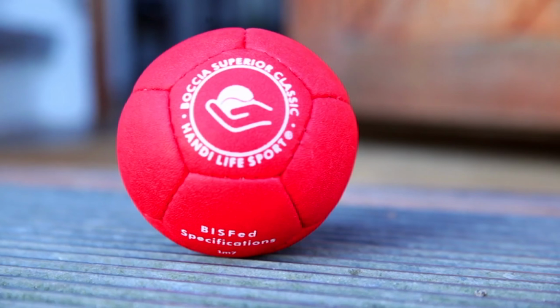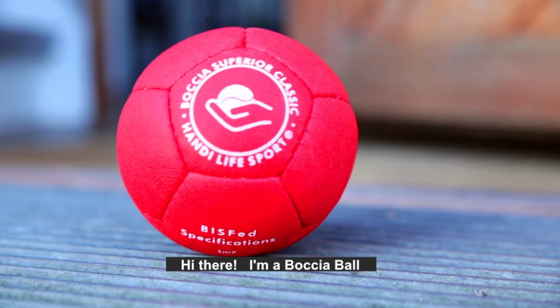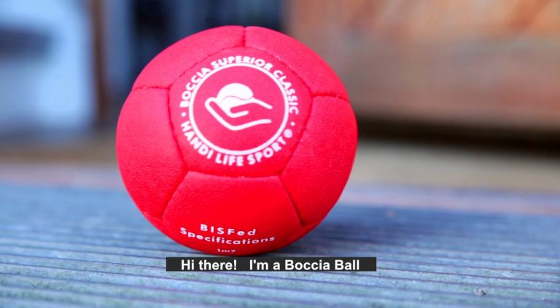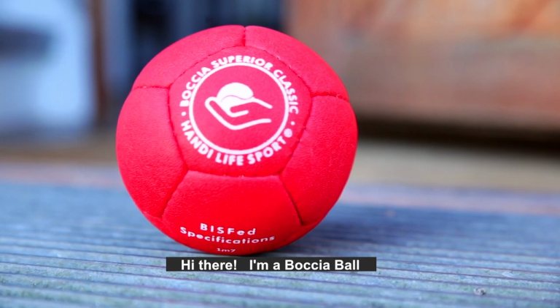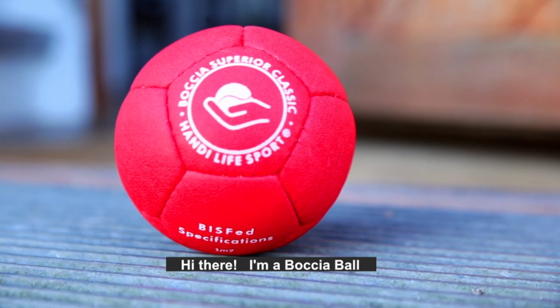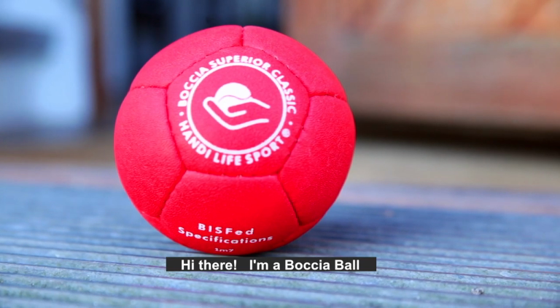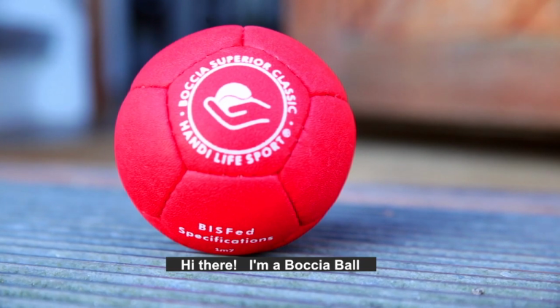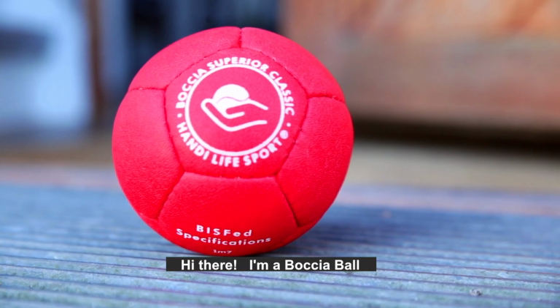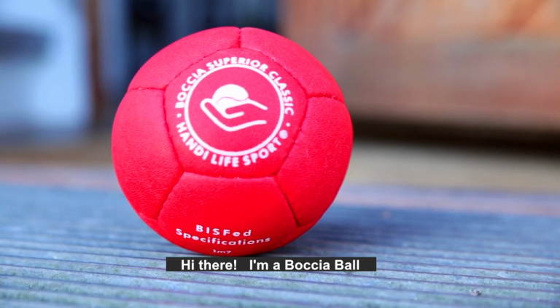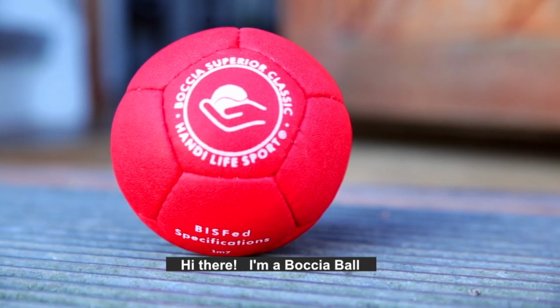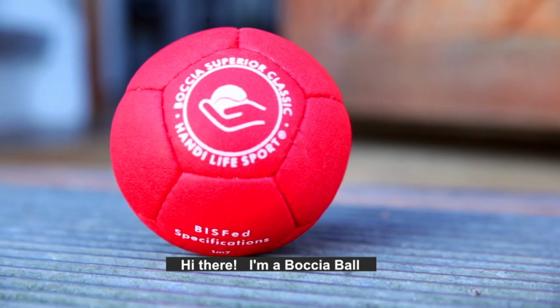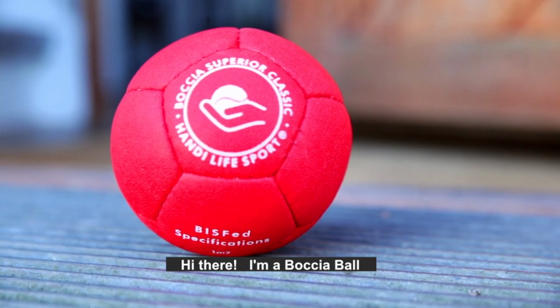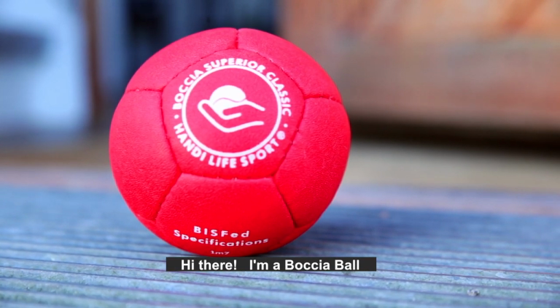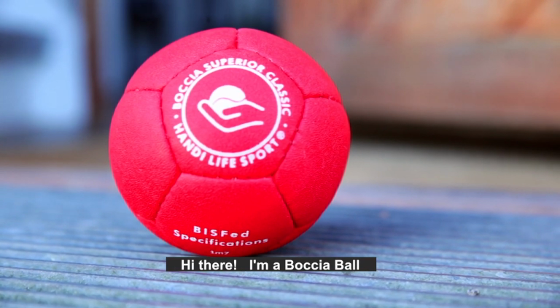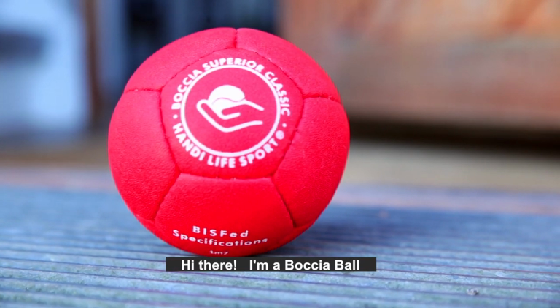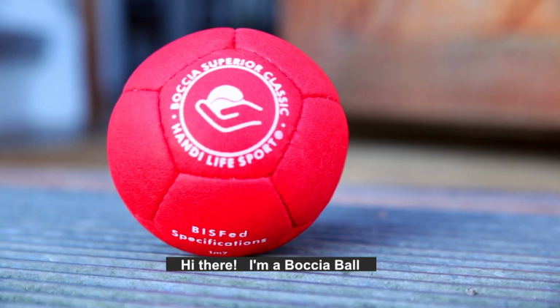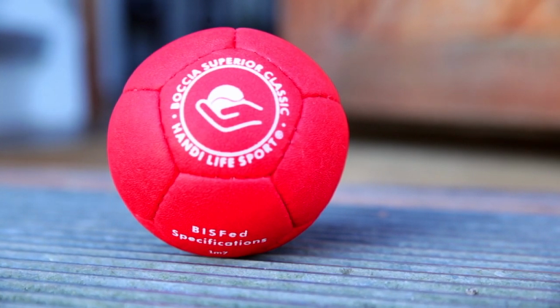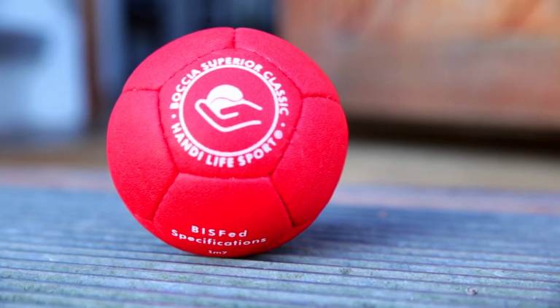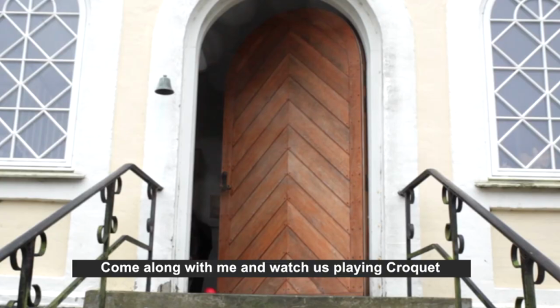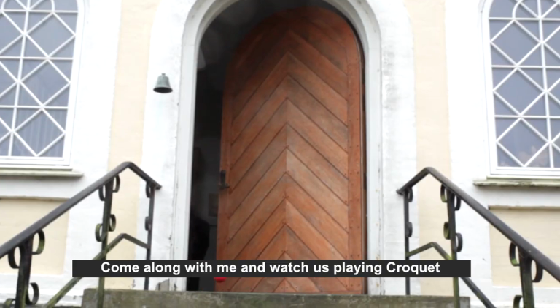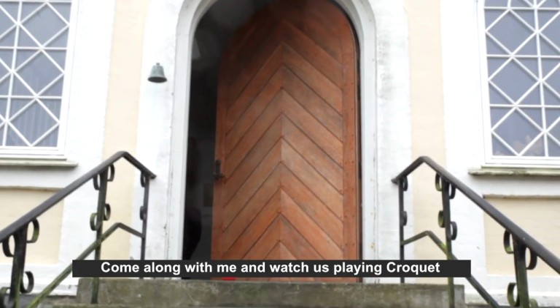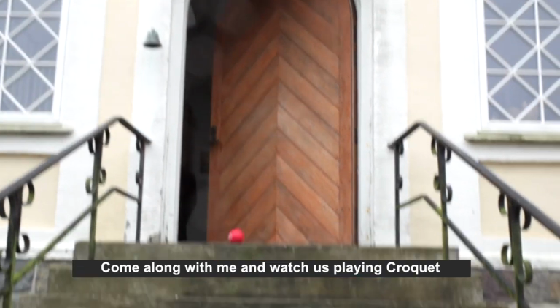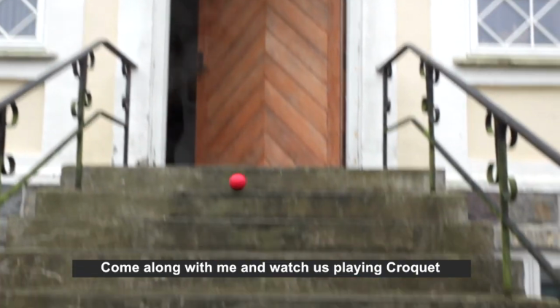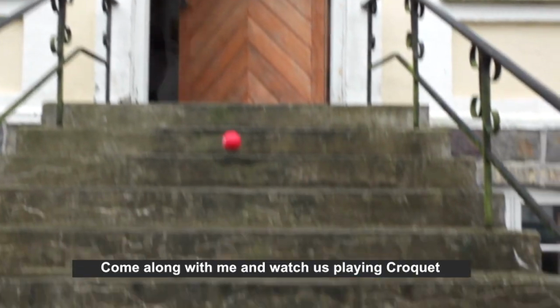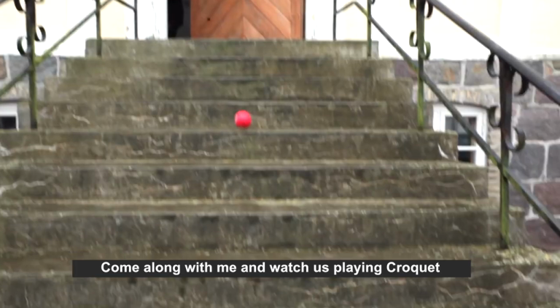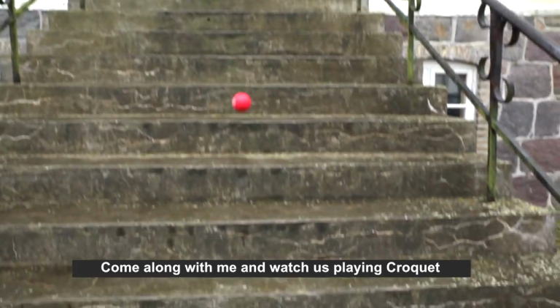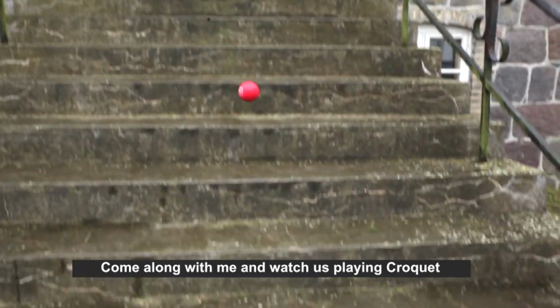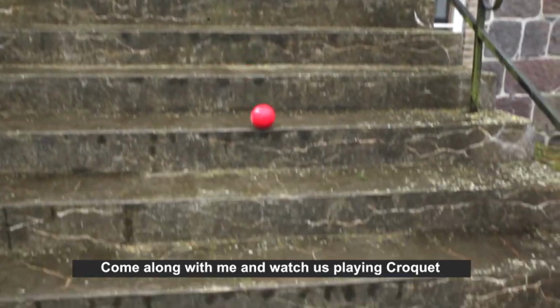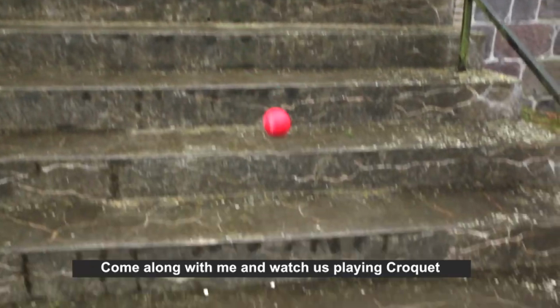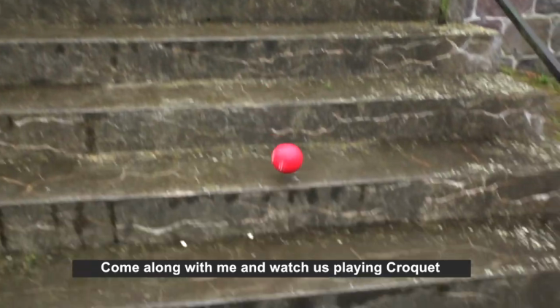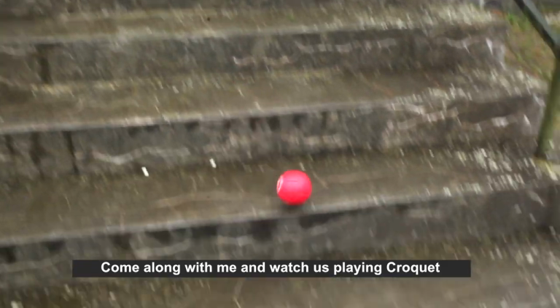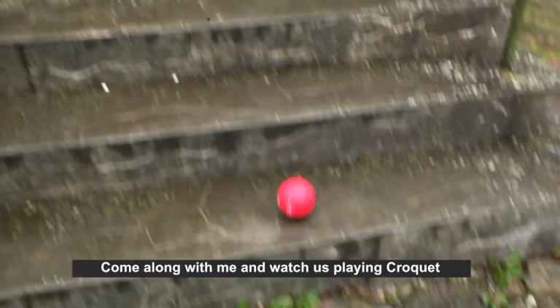Hi there, I'm a Botchable. Come along with me and watch us play croquet.